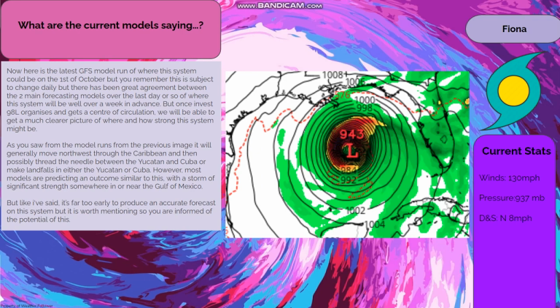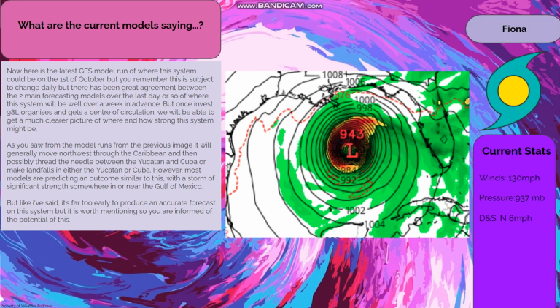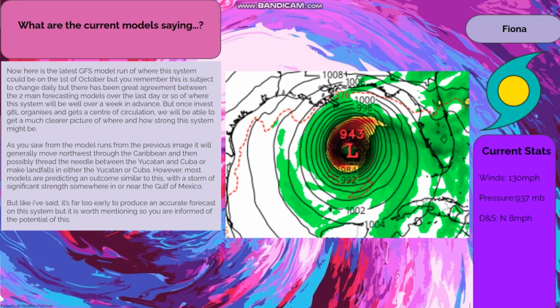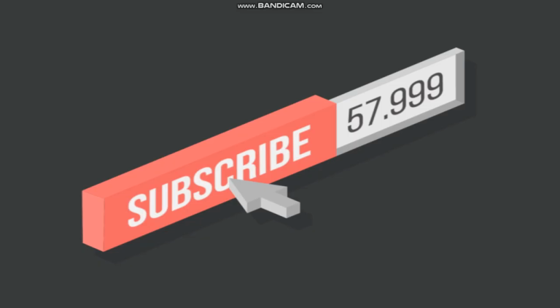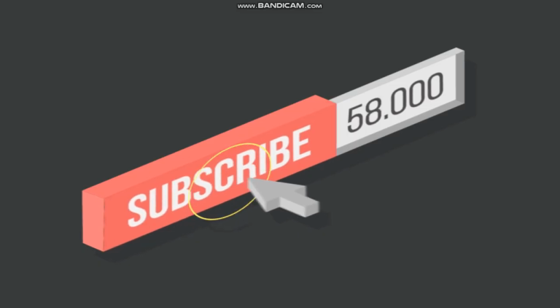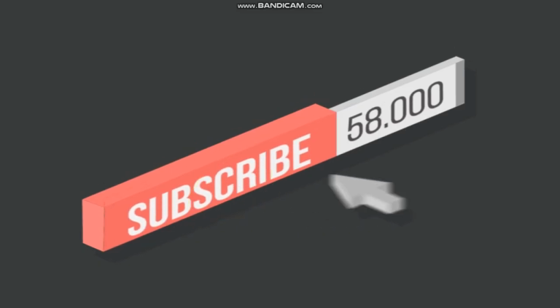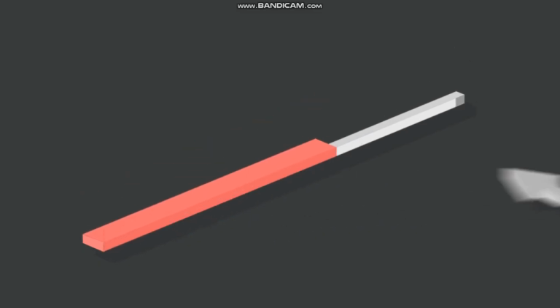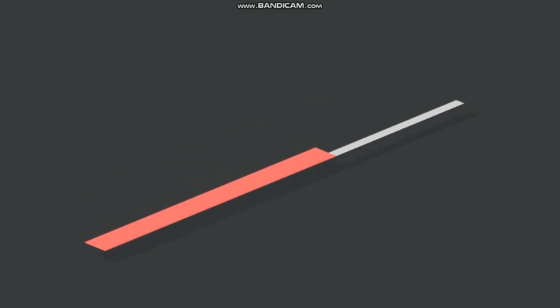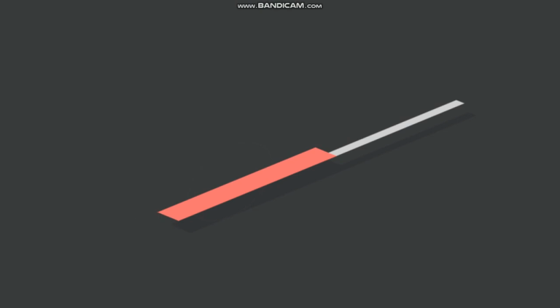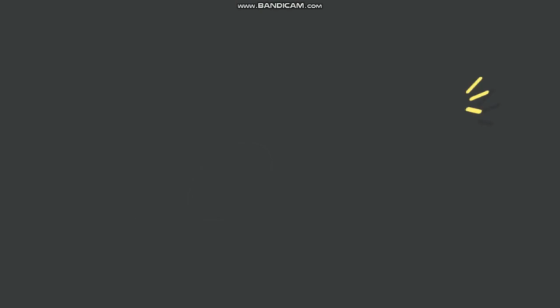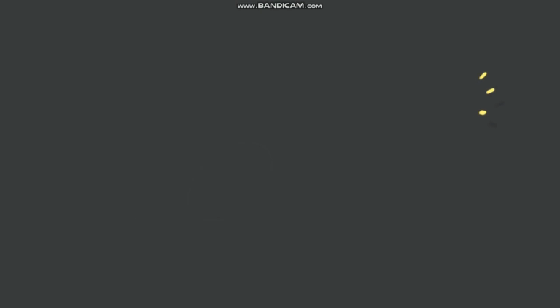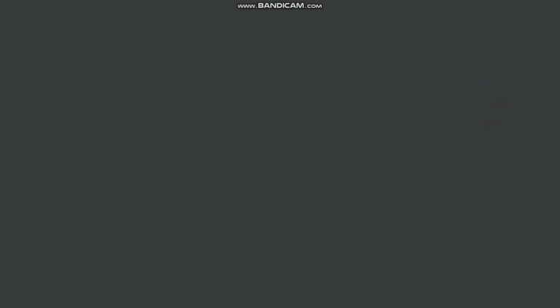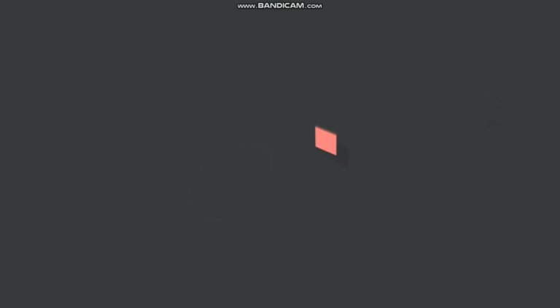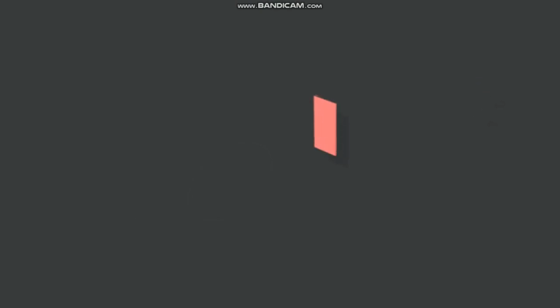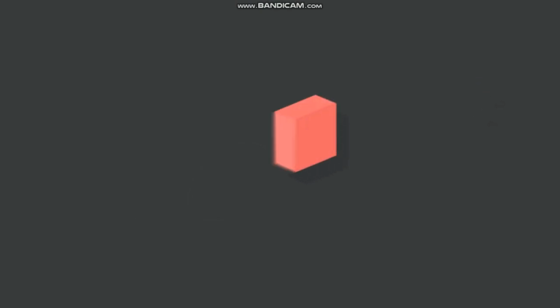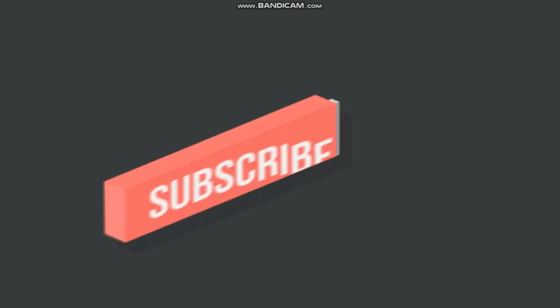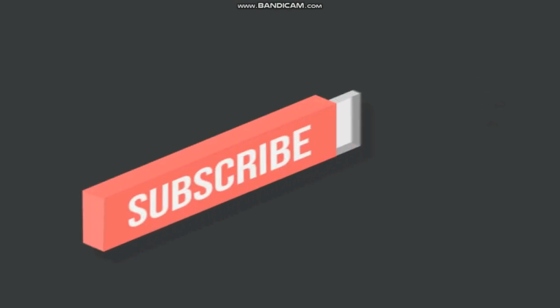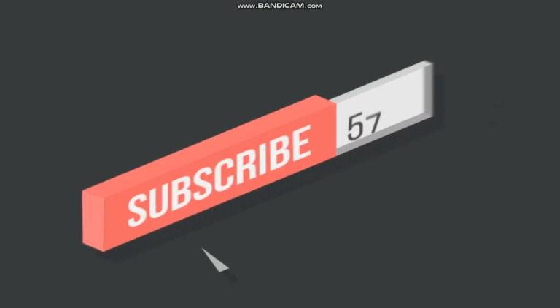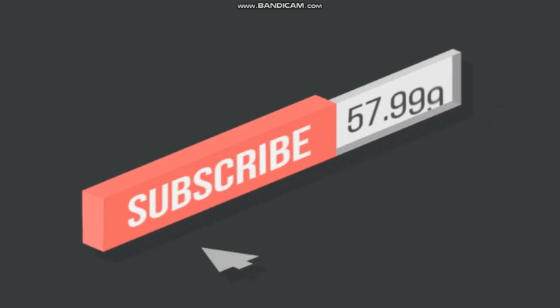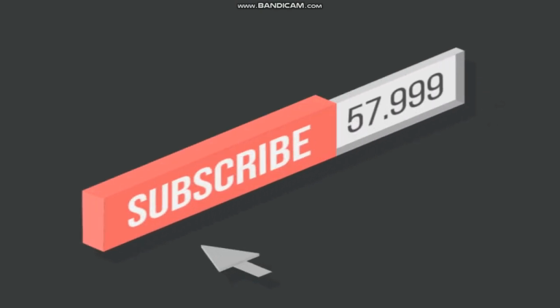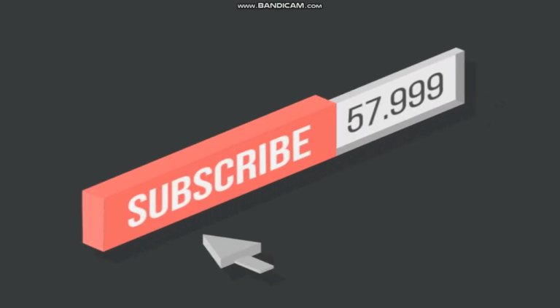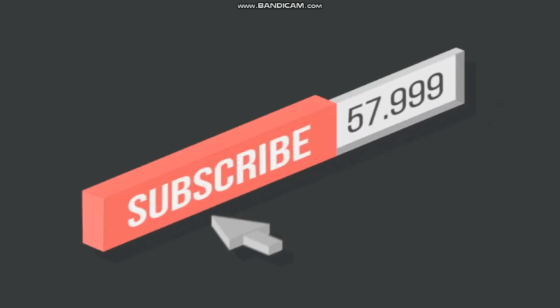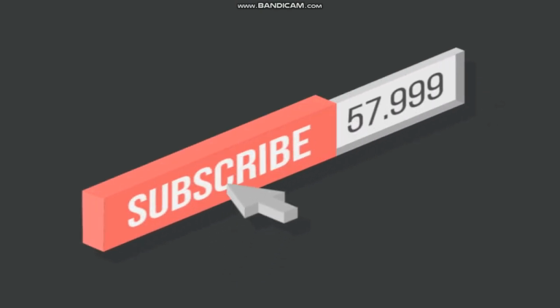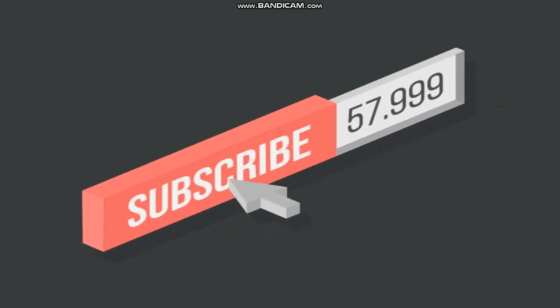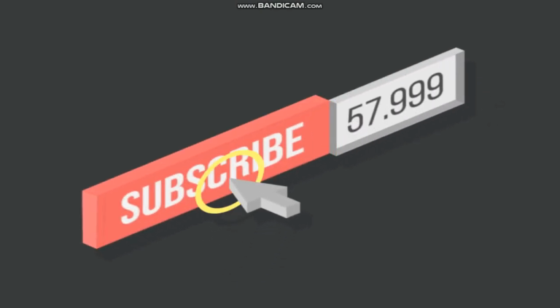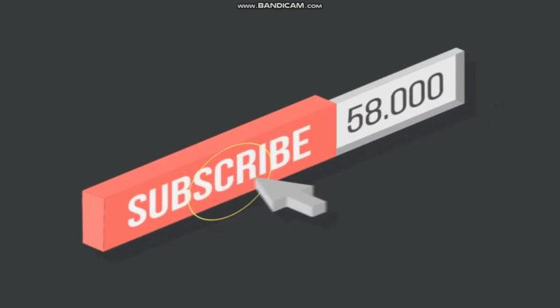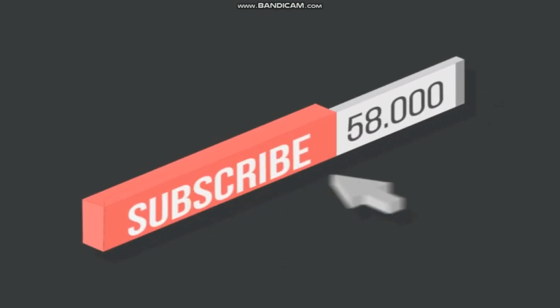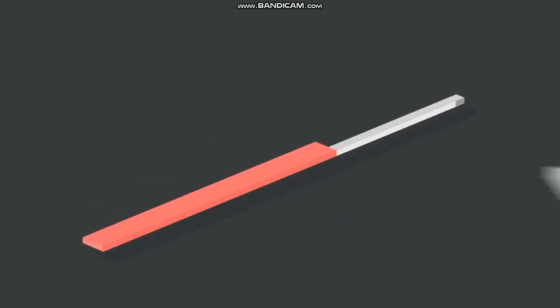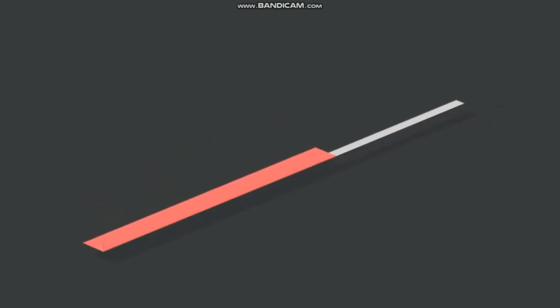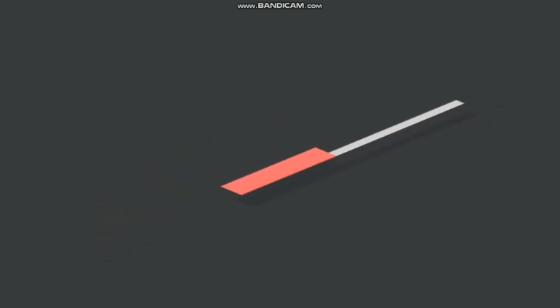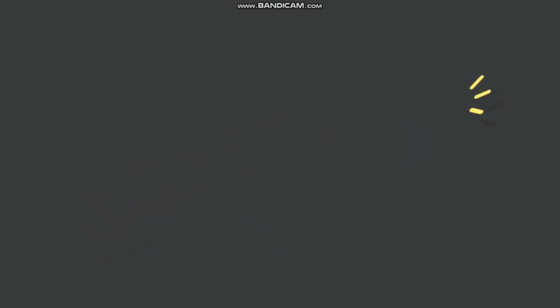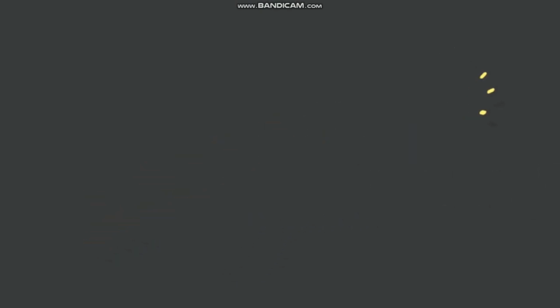That's all I have today. Be sure to subscribe and like for more updates like this all season long. Until then, see you soon.